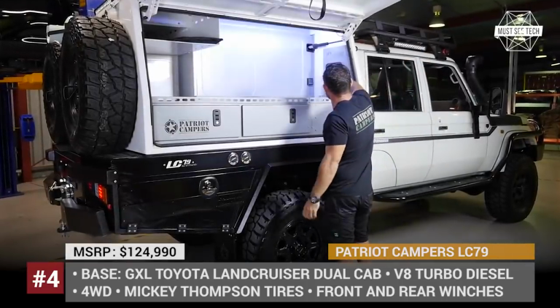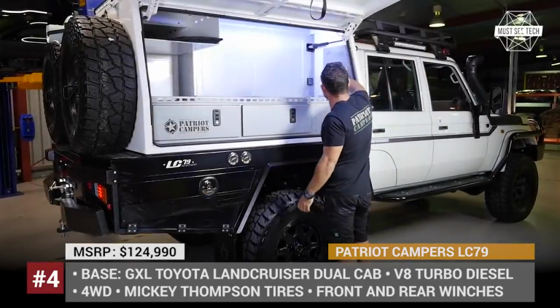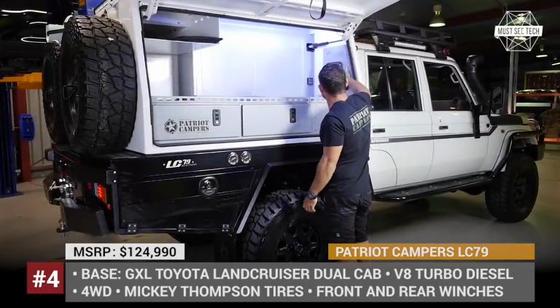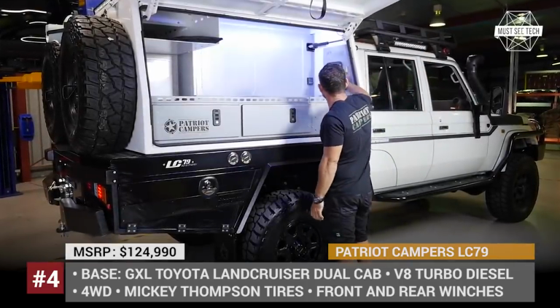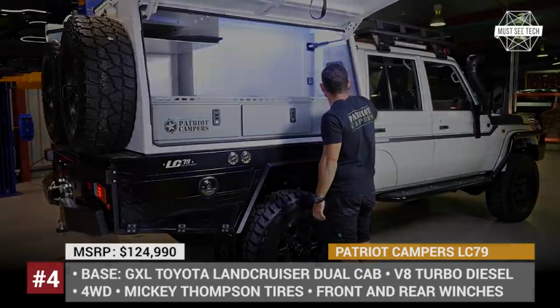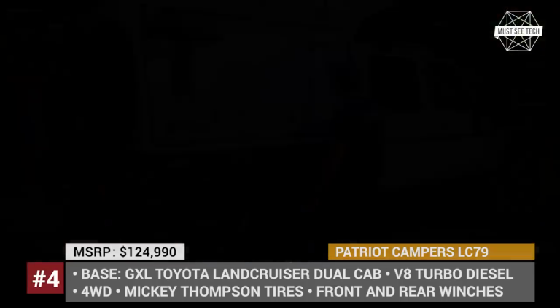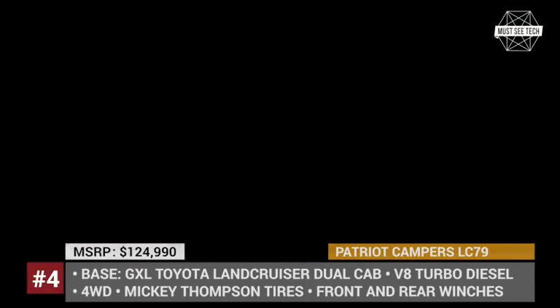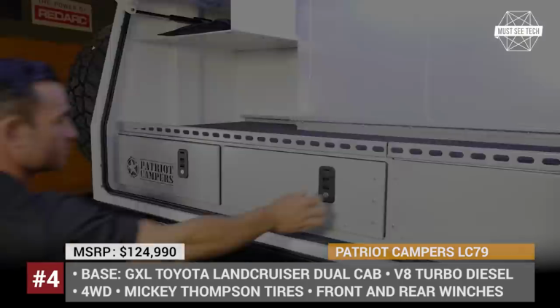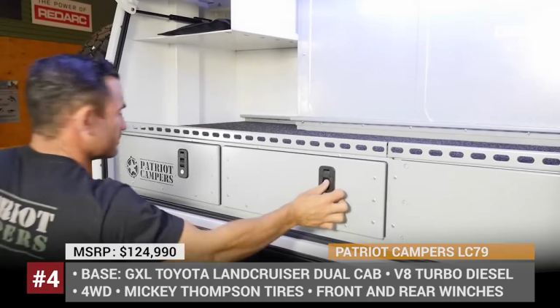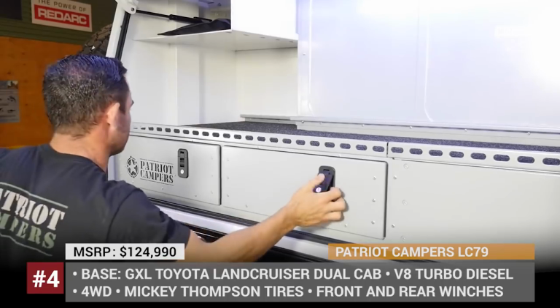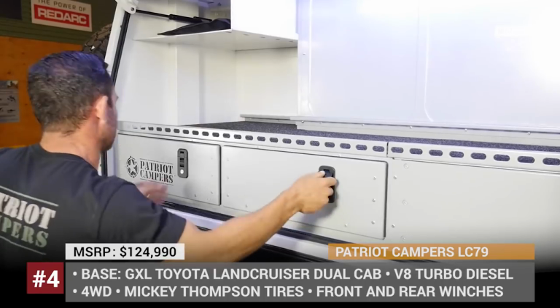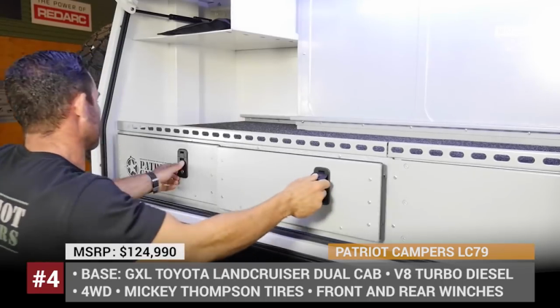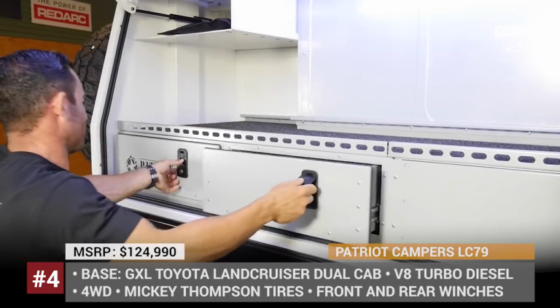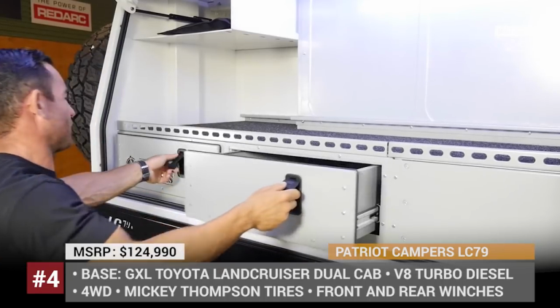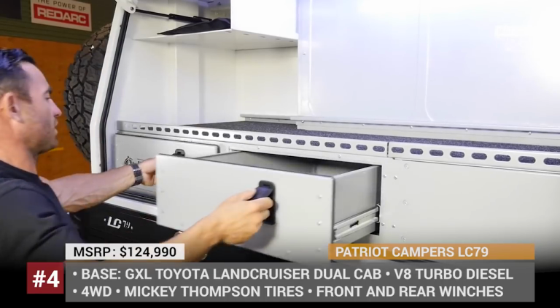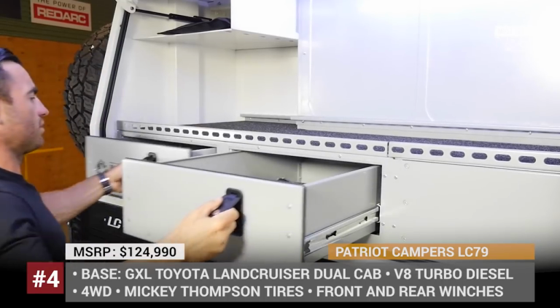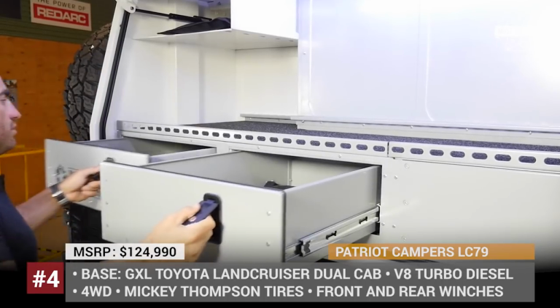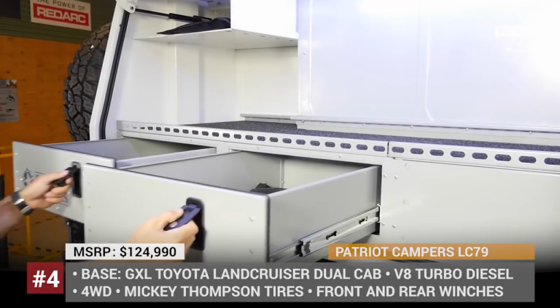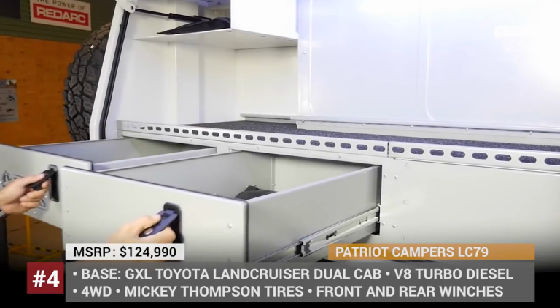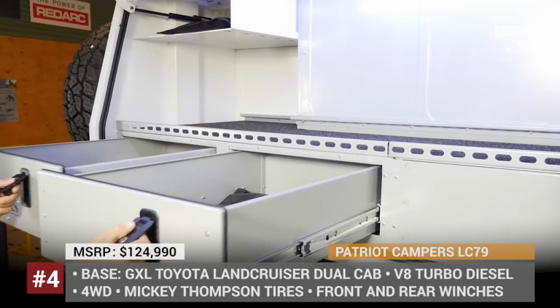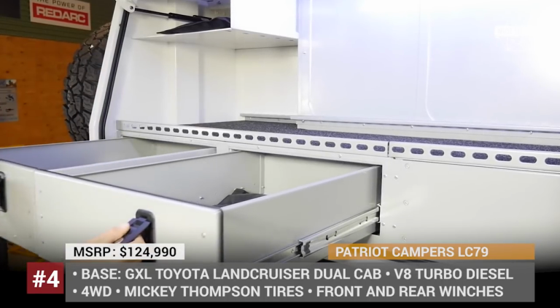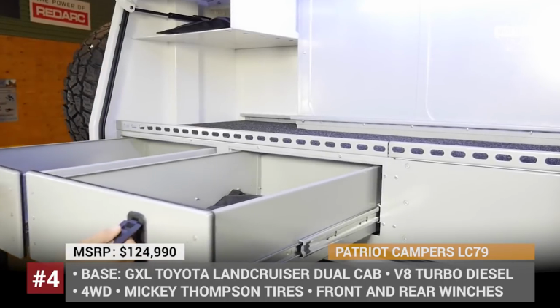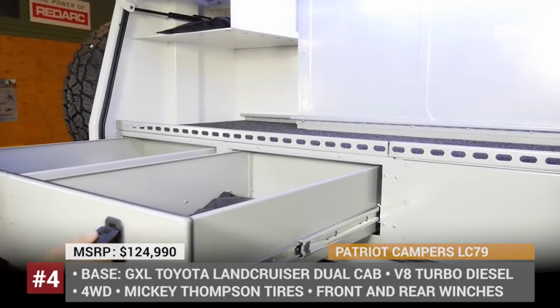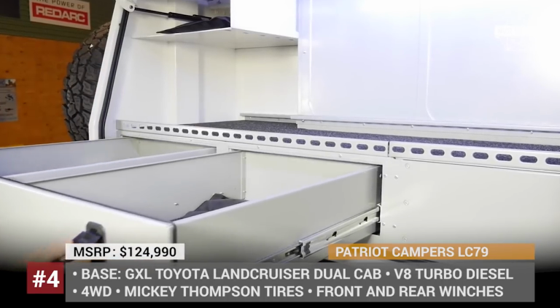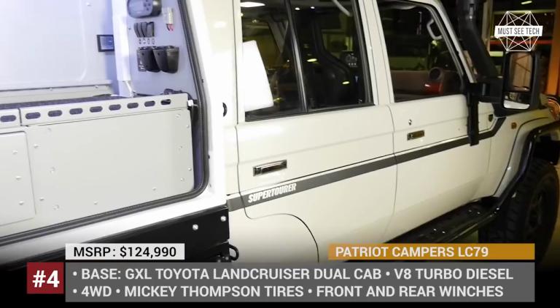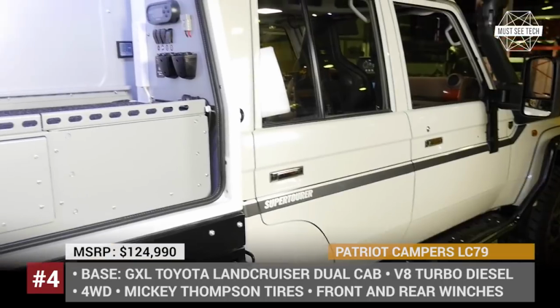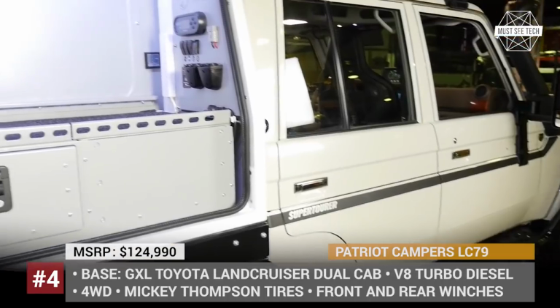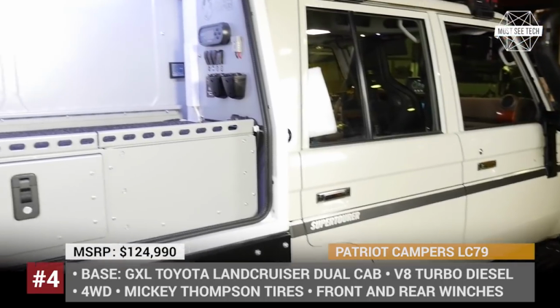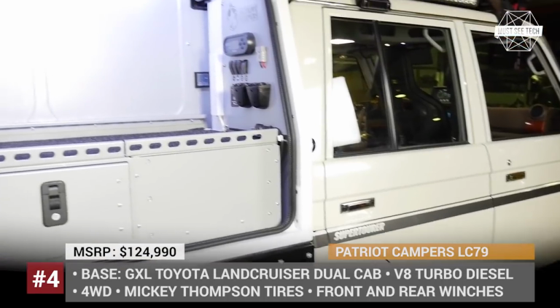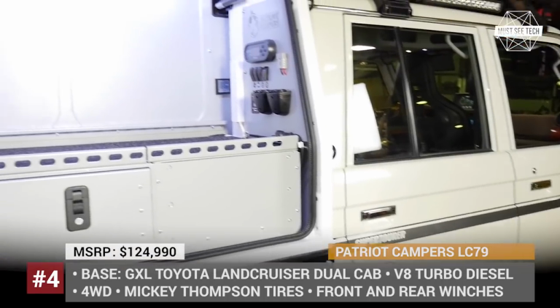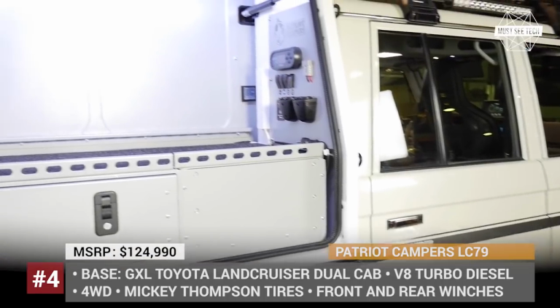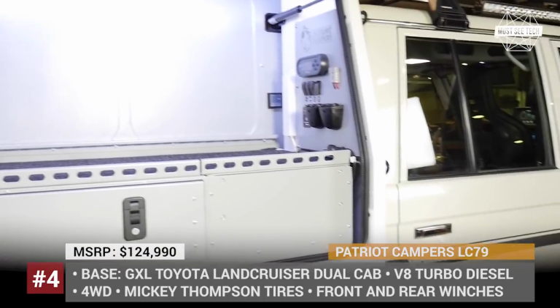The off-road capabilities are enhanced by upgraded suspension, ROH wheels, and massive Mickey Thompson tires.